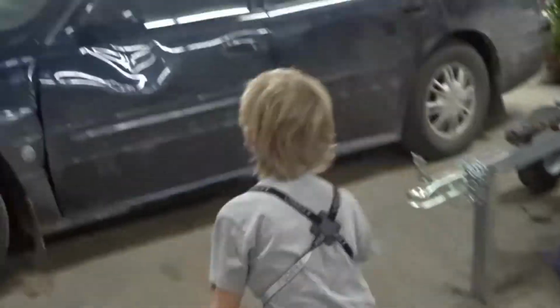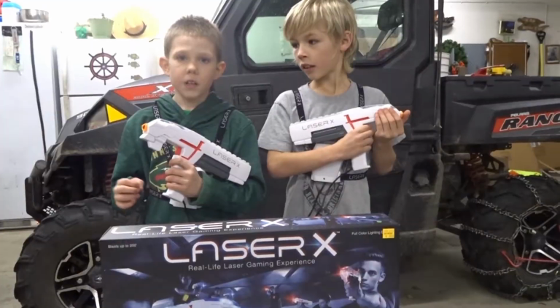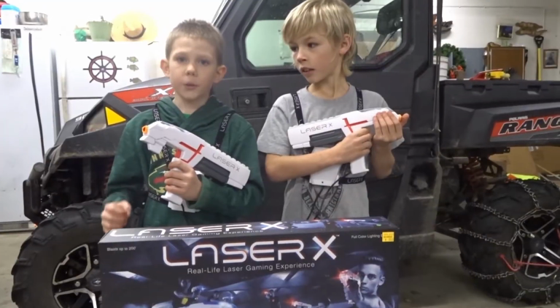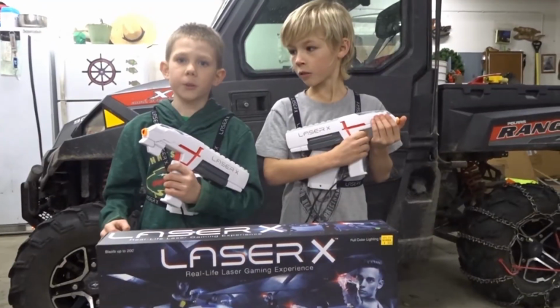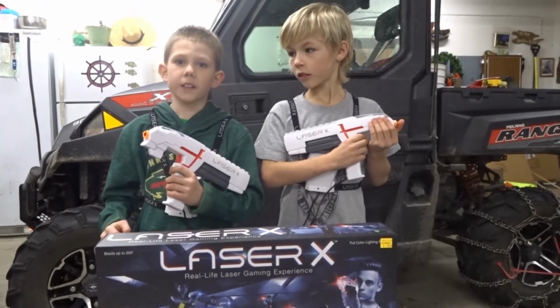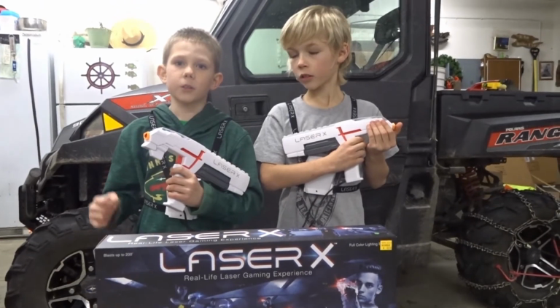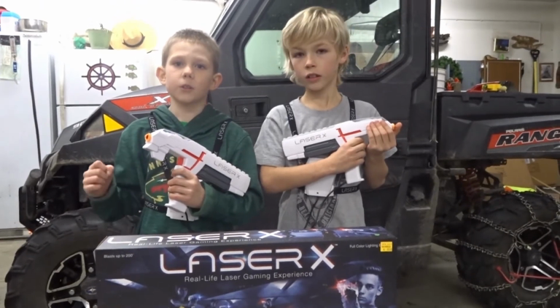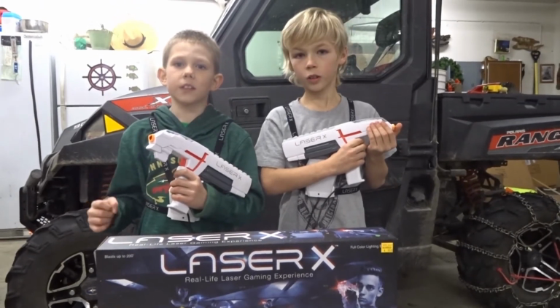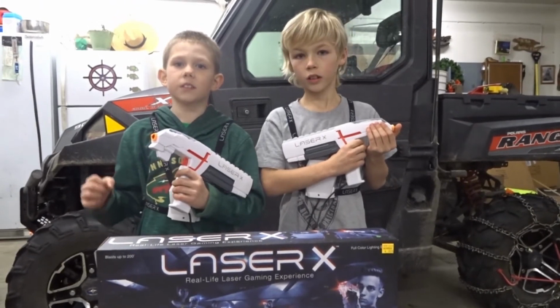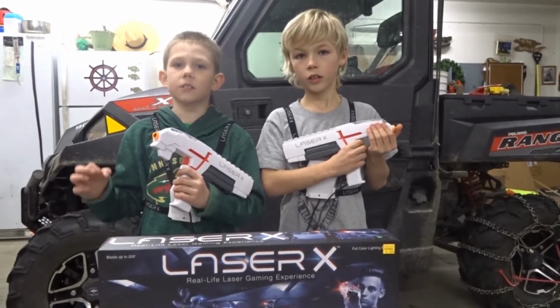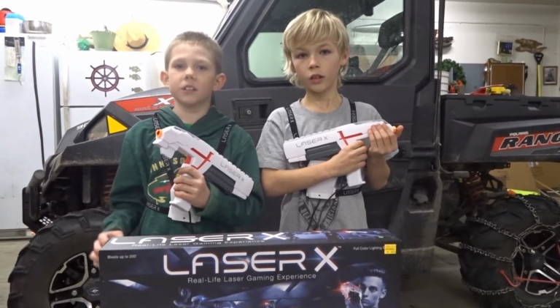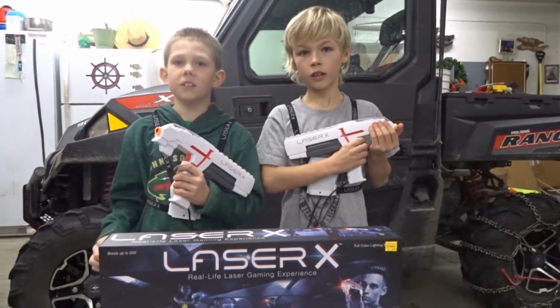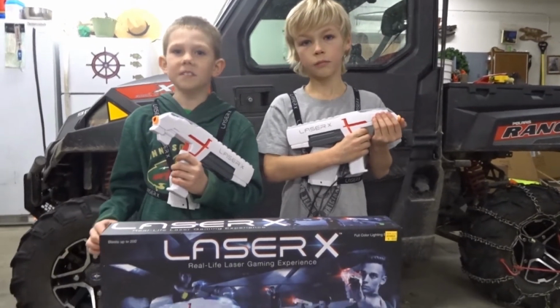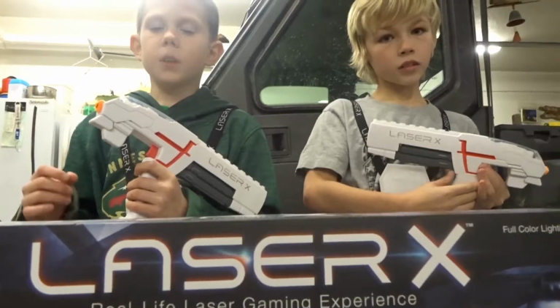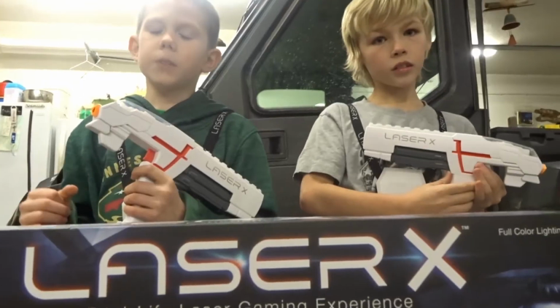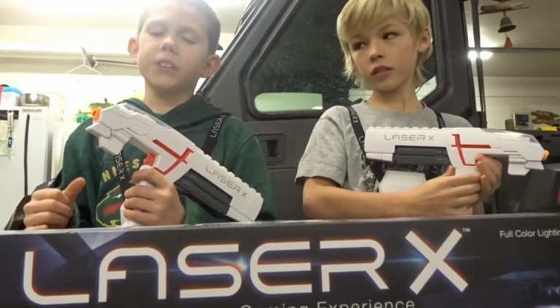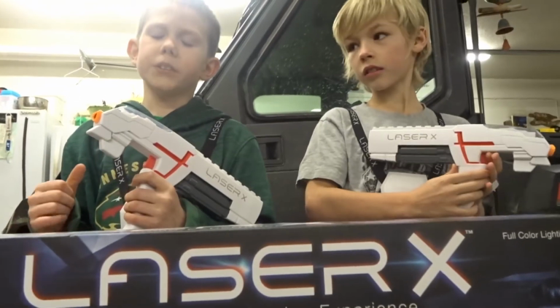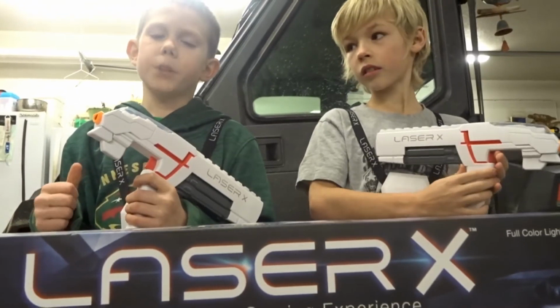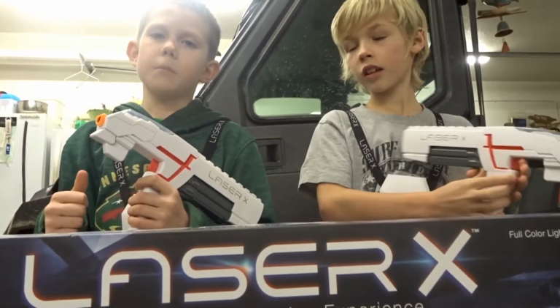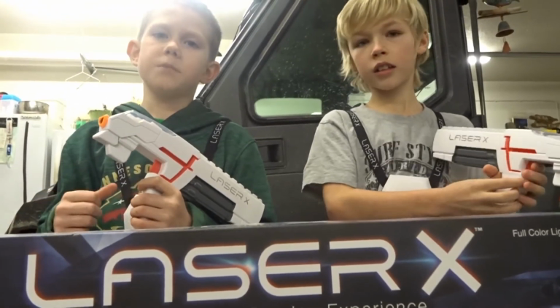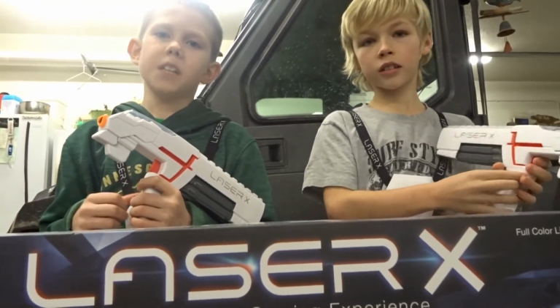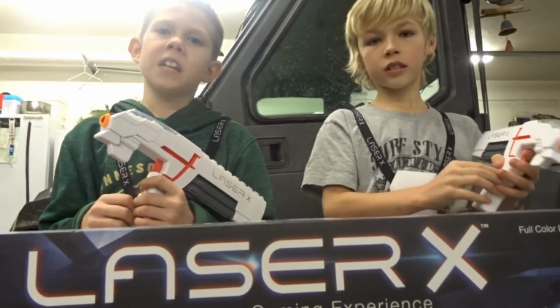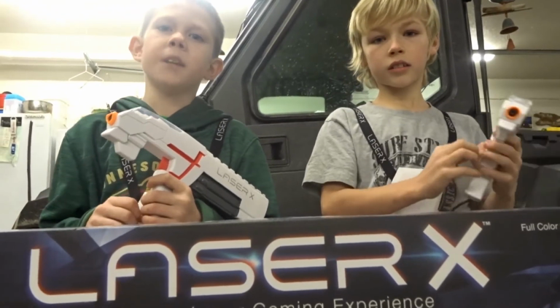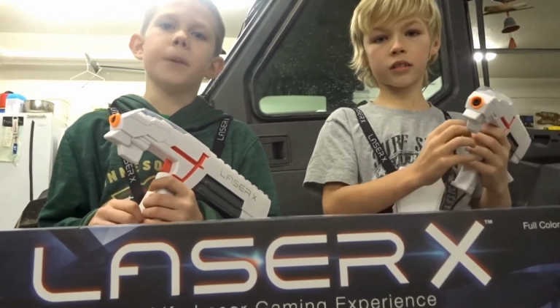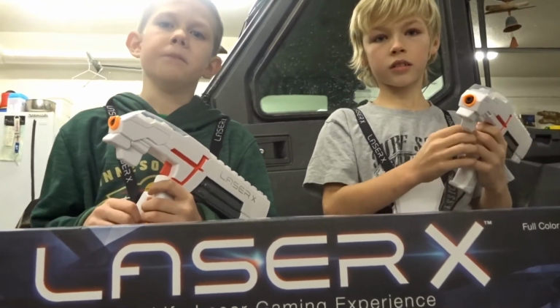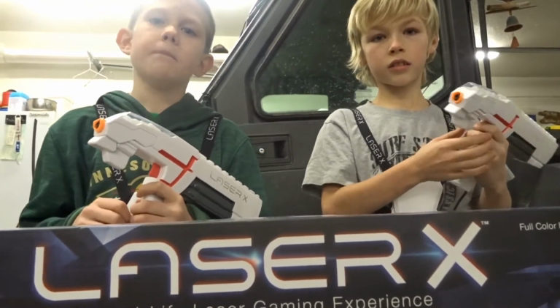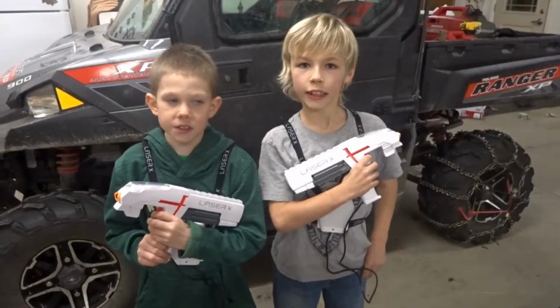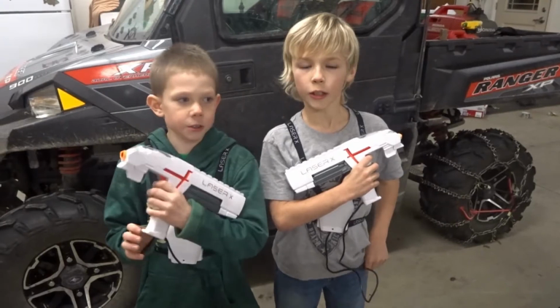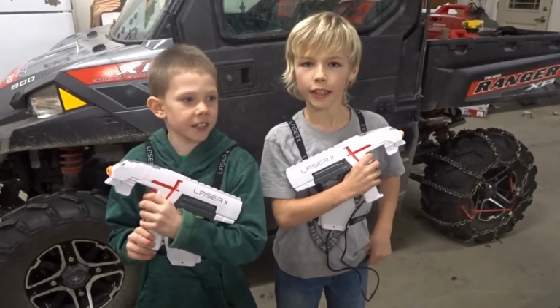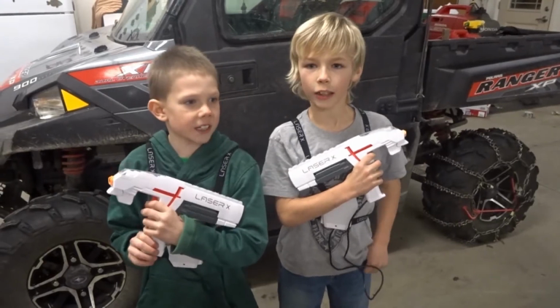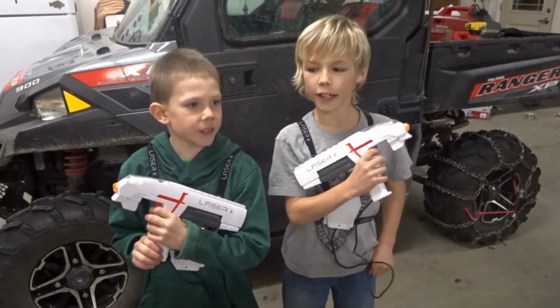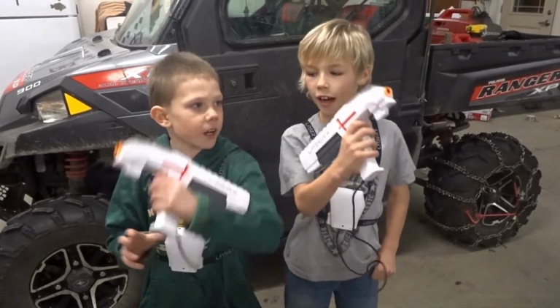I hope you like this clip tutorial. Don't forget to subscribe and smash that like button. See you in the next video.